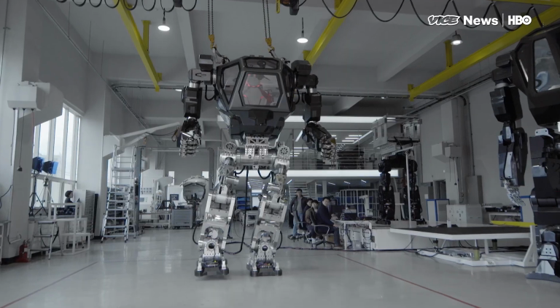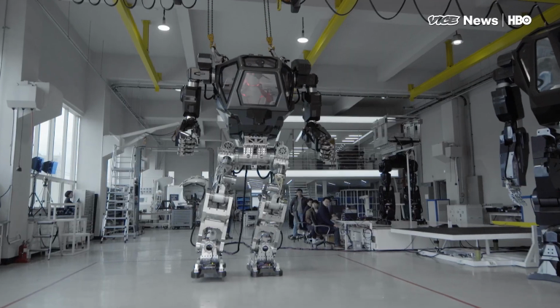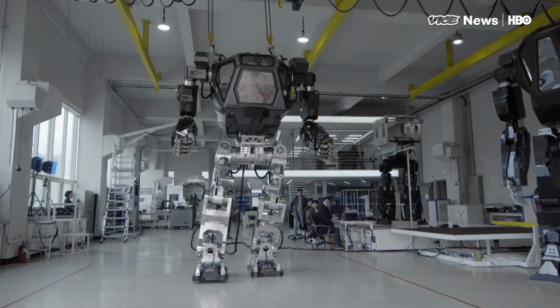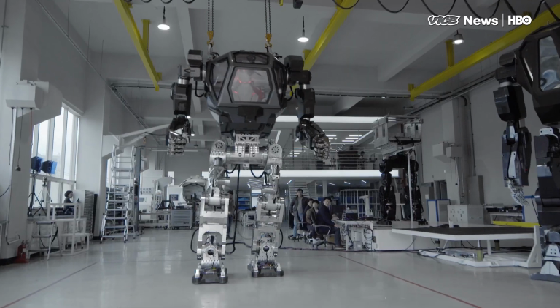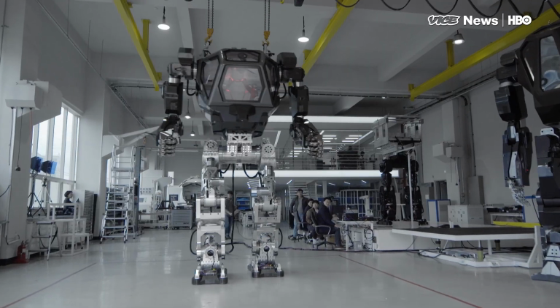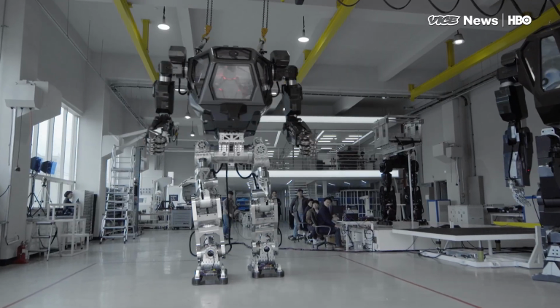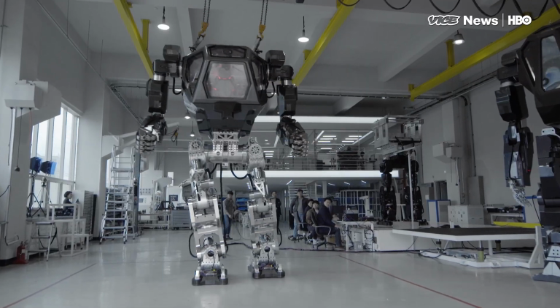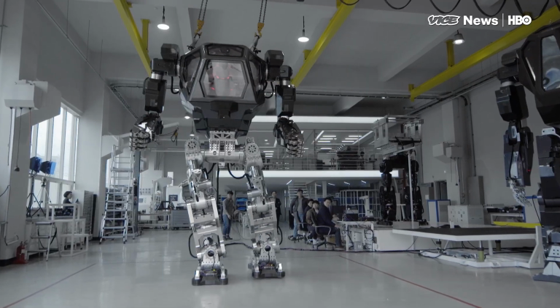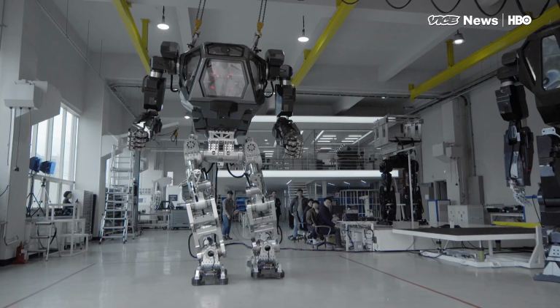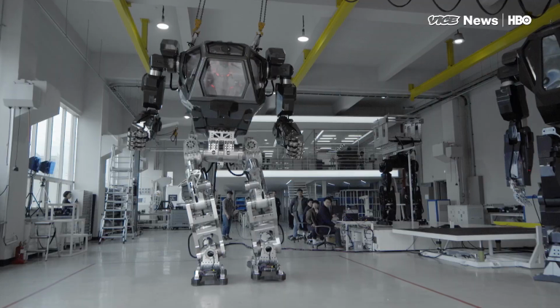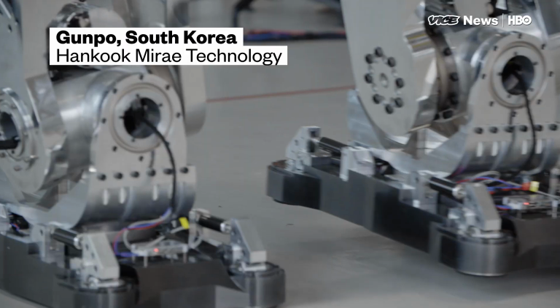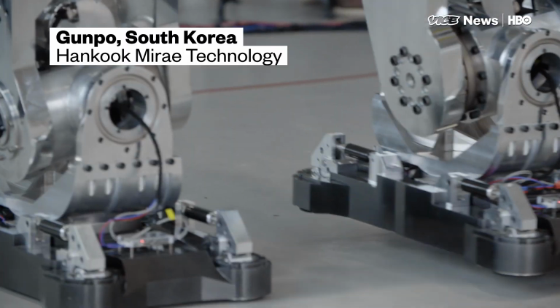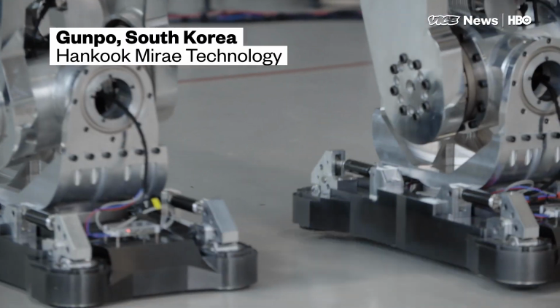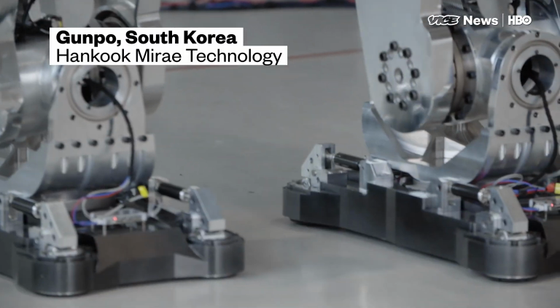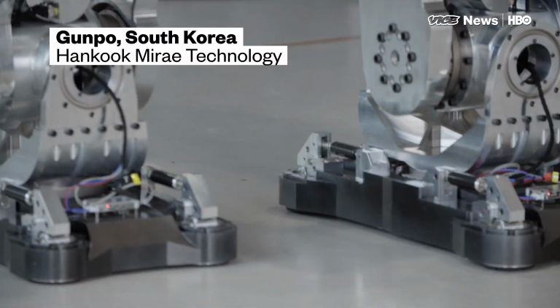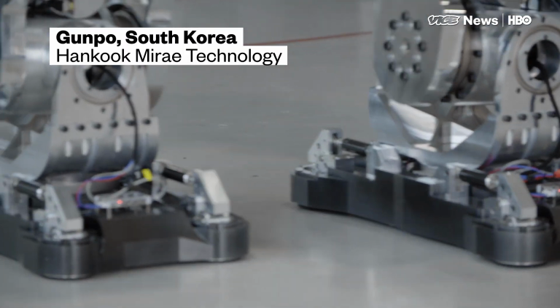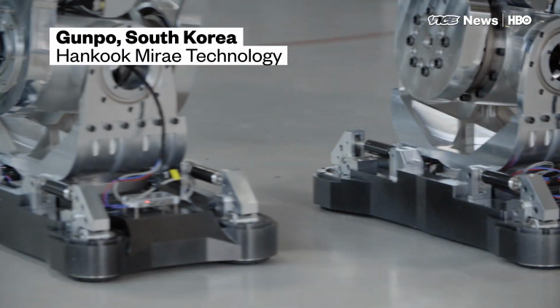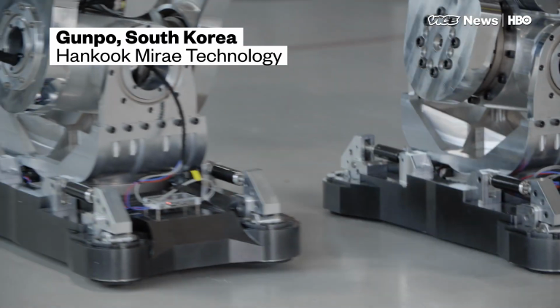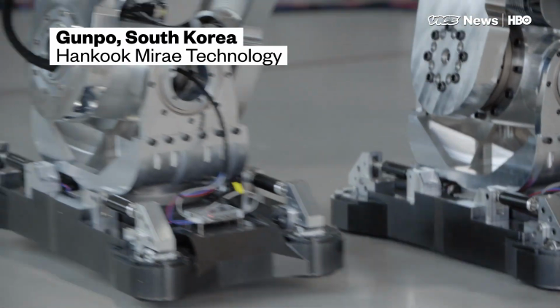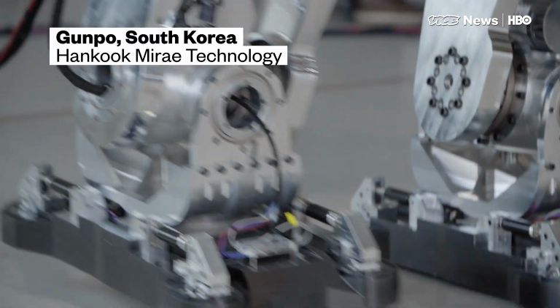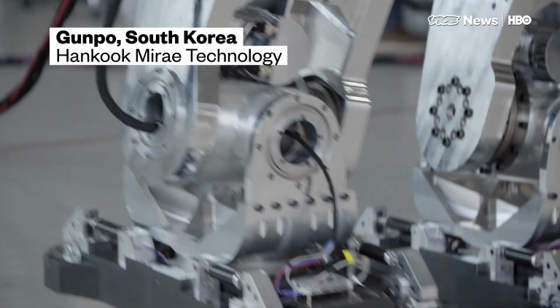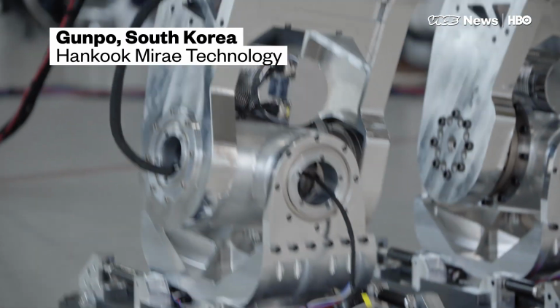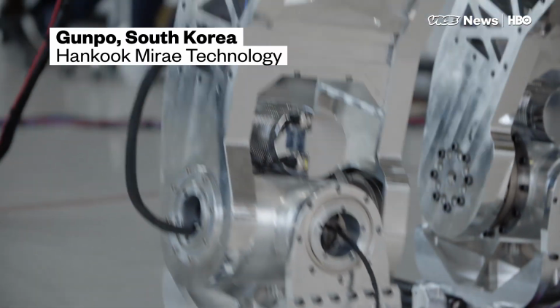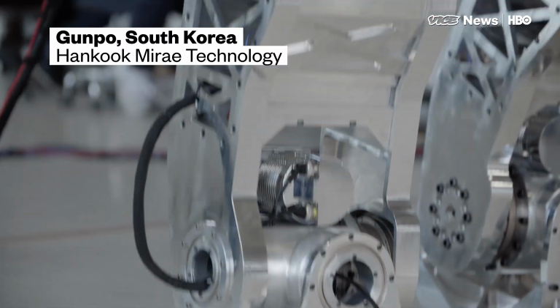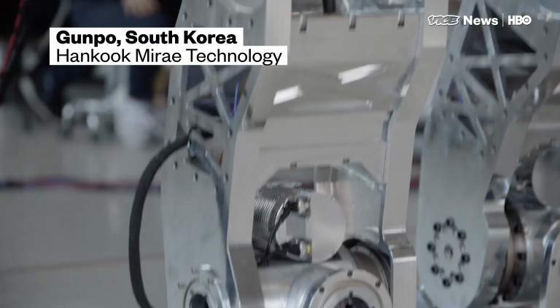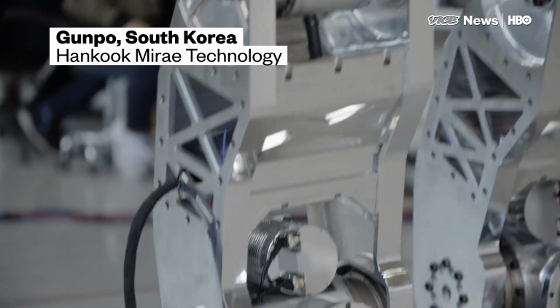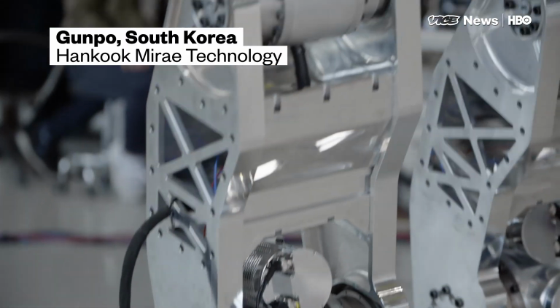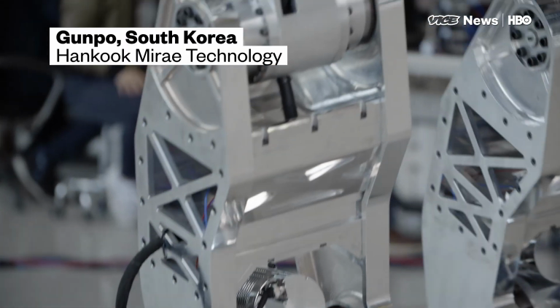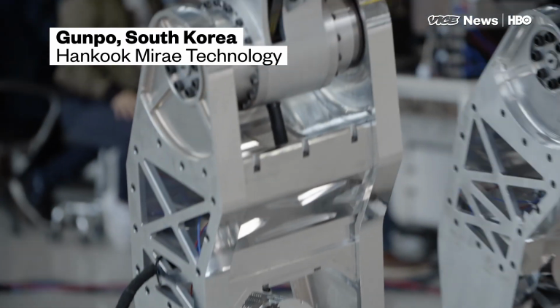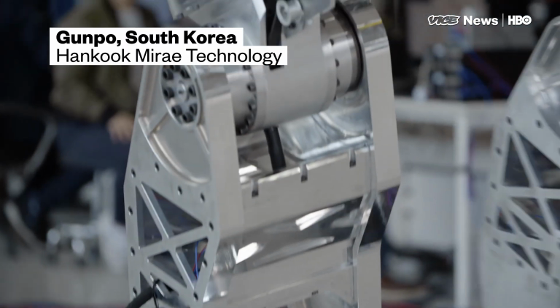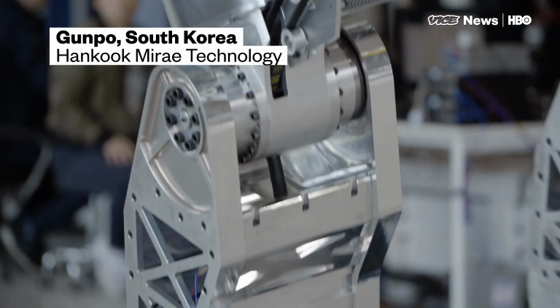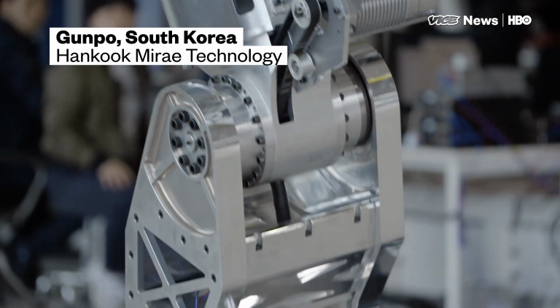This is the Method 2 robot. It's over 13 feet tall and weighs 1.6 tons.